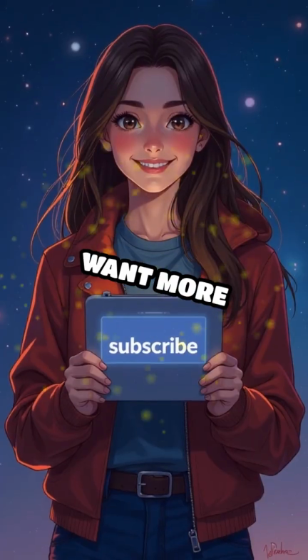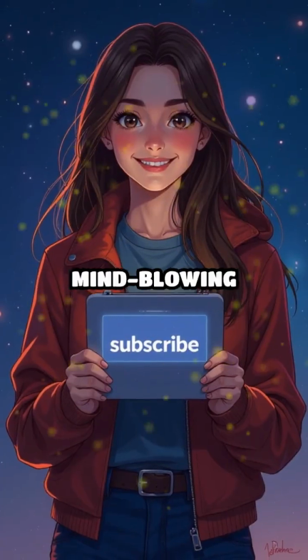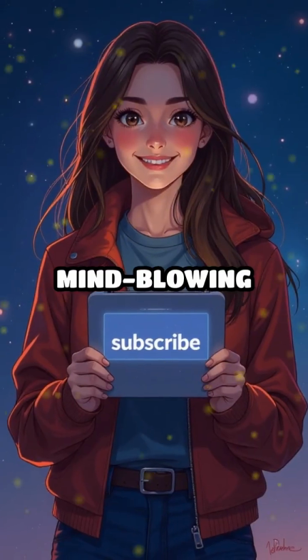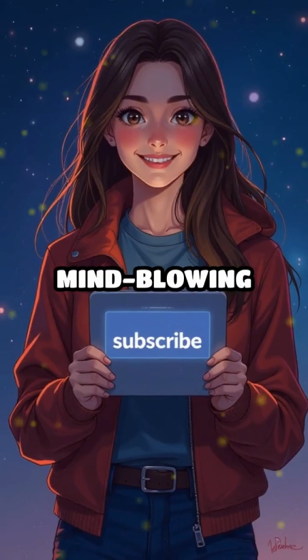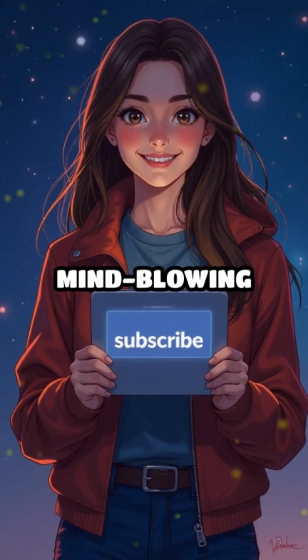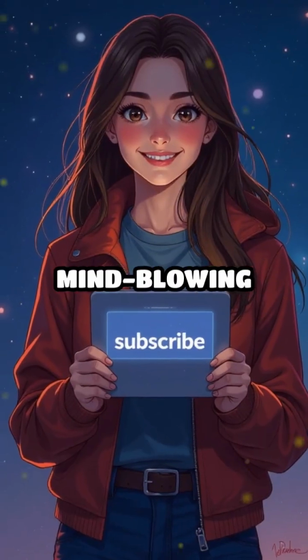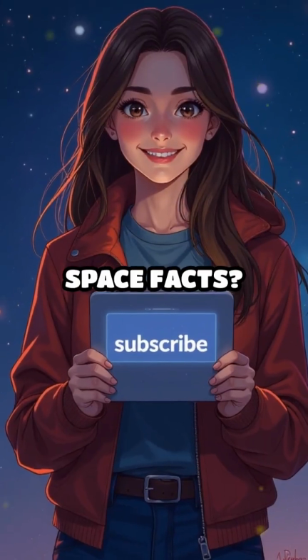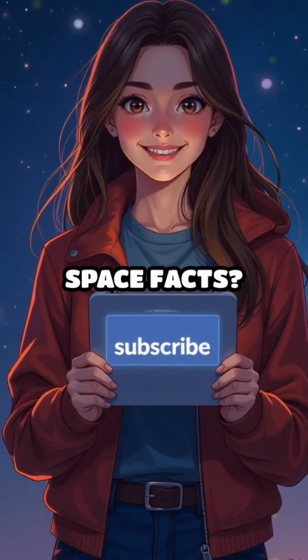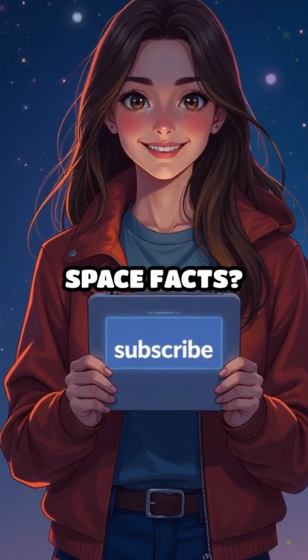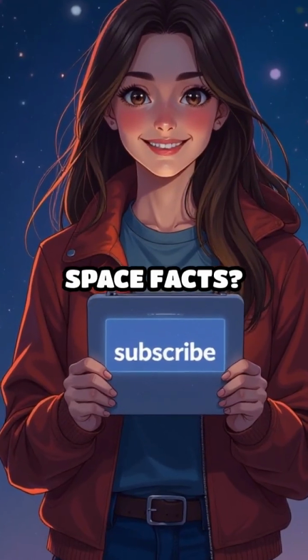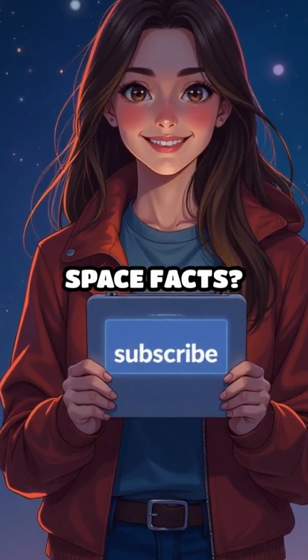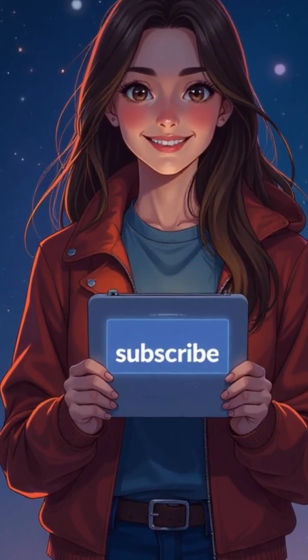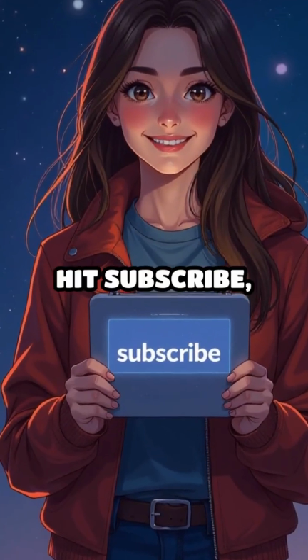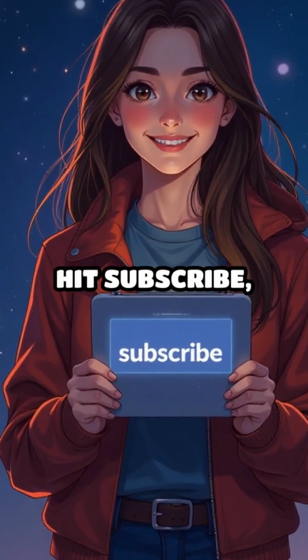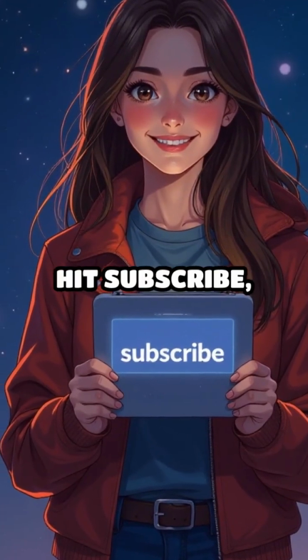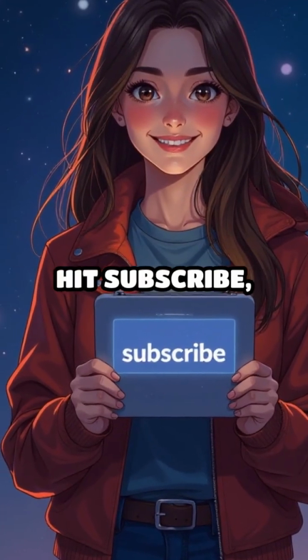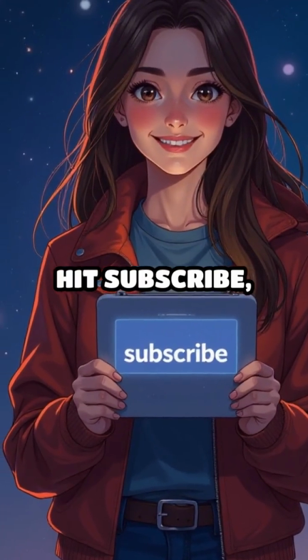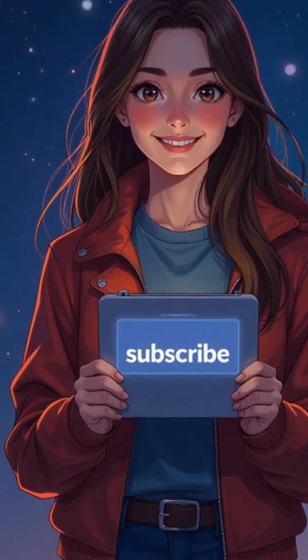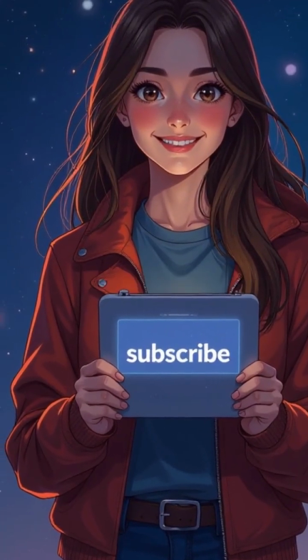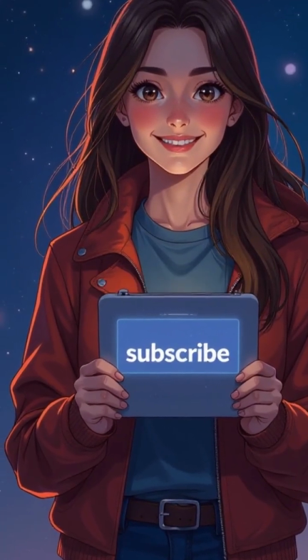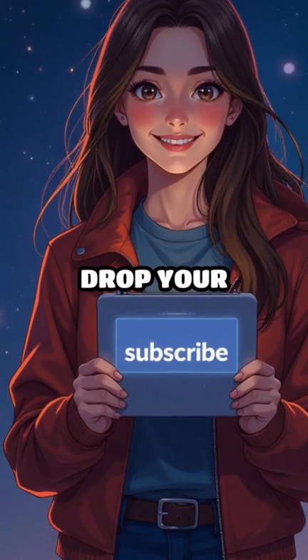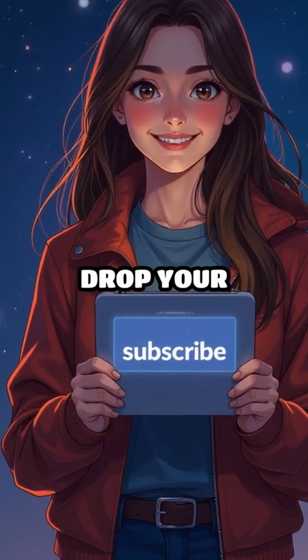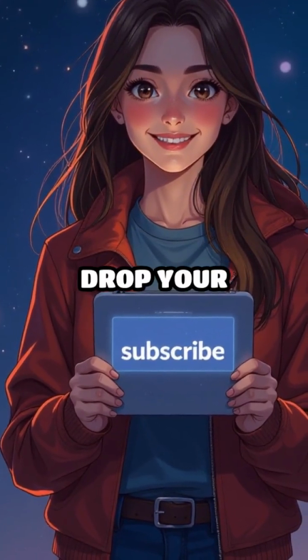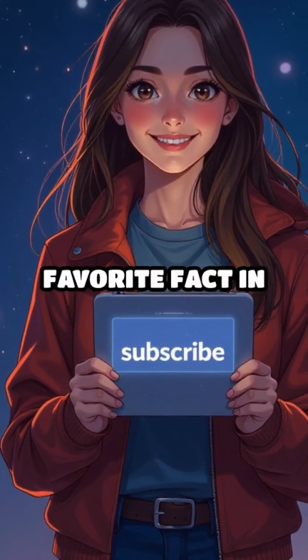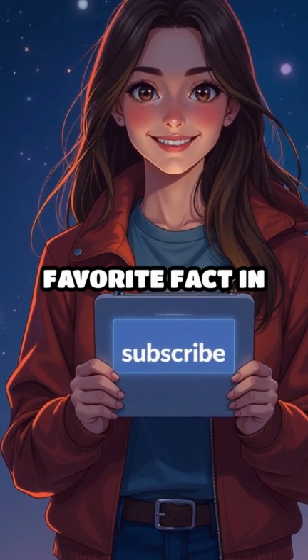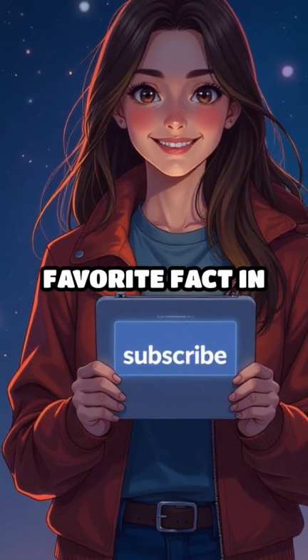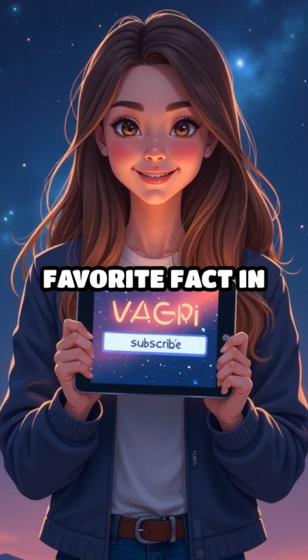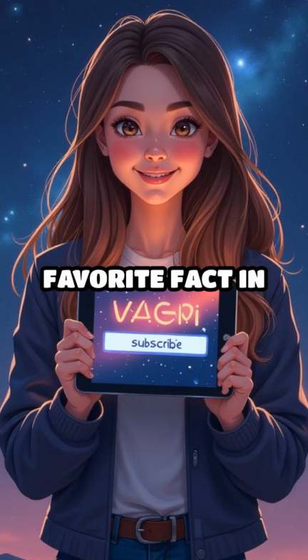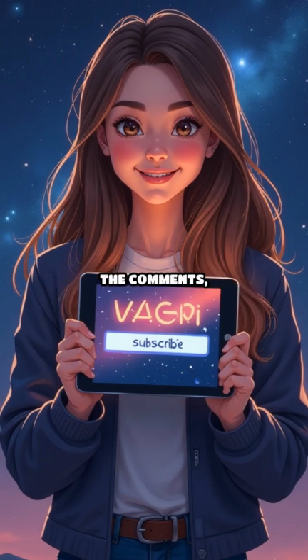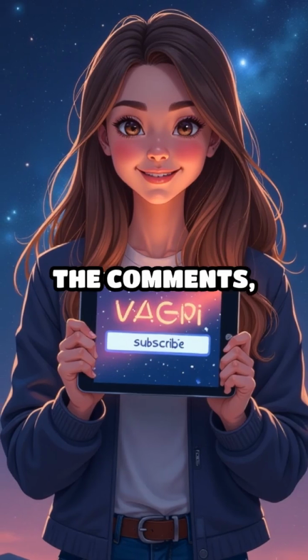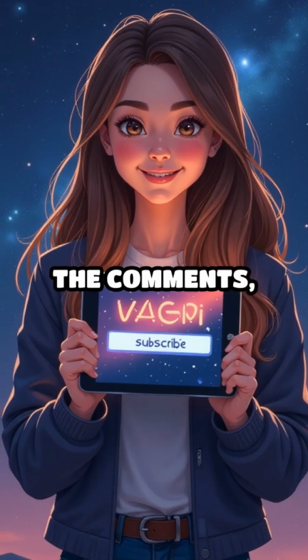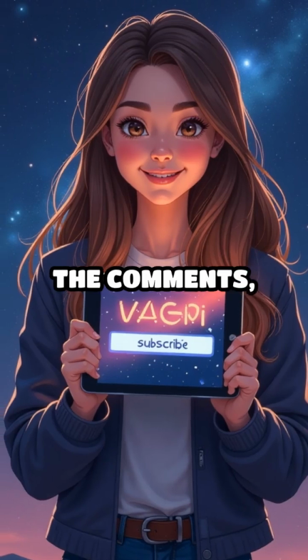Want more mind-blowing space facts? Hit subscribe and drop your favorite fact in the comments.